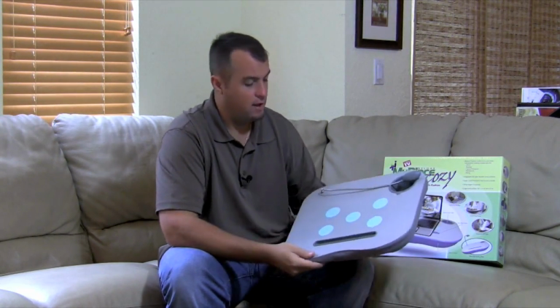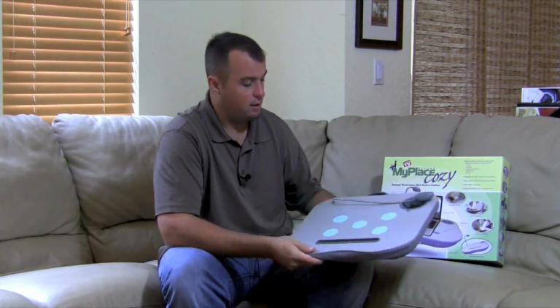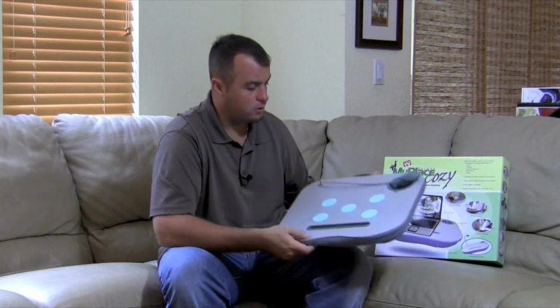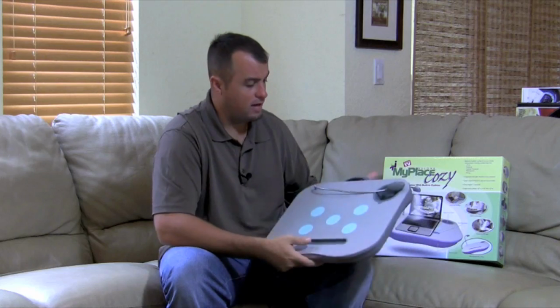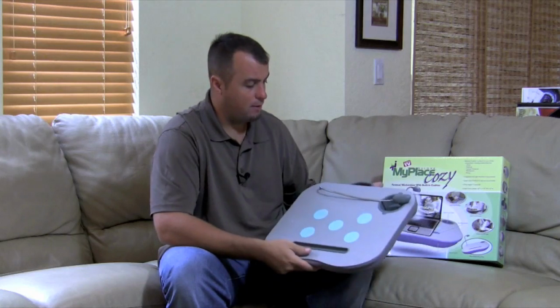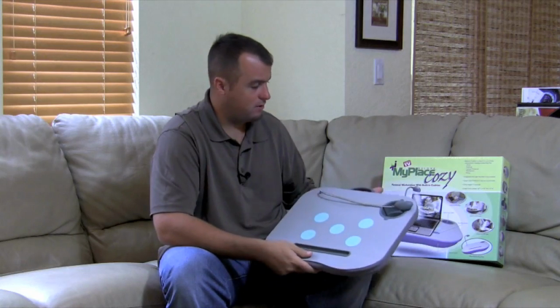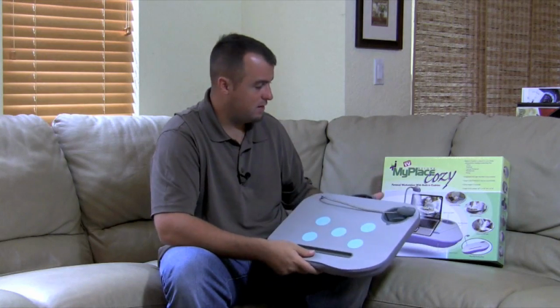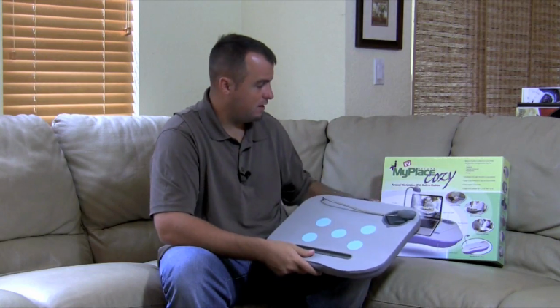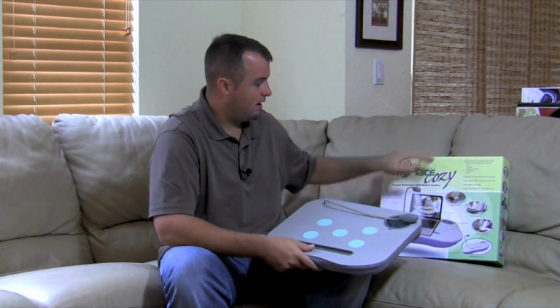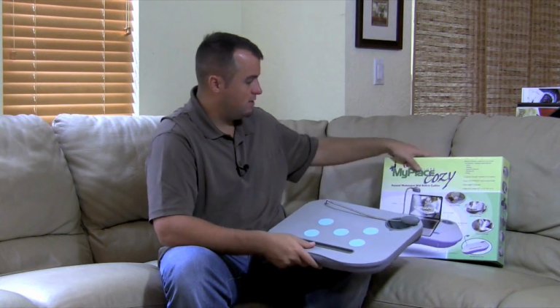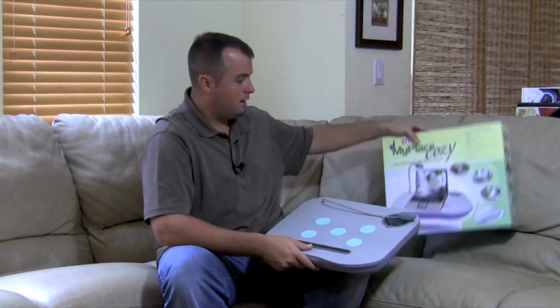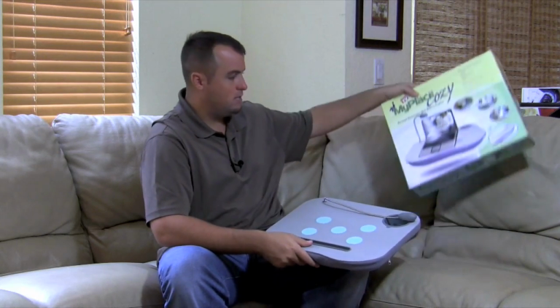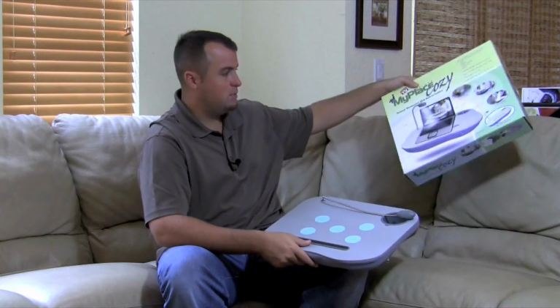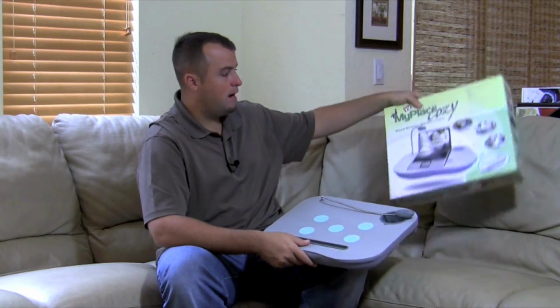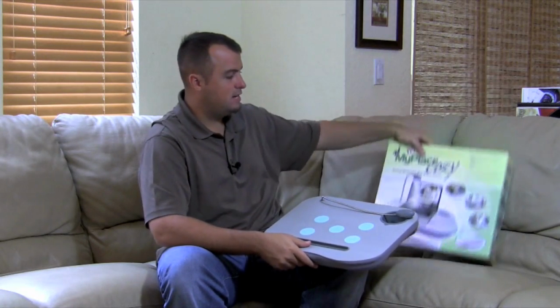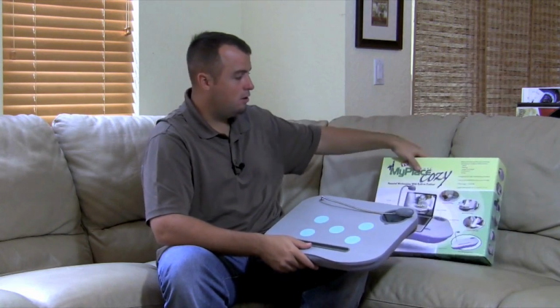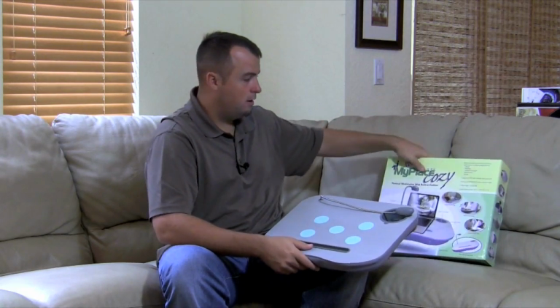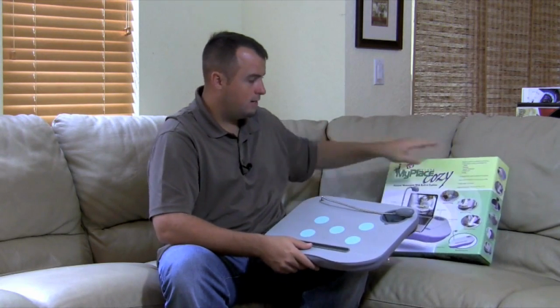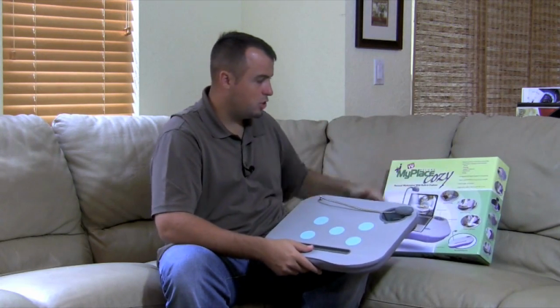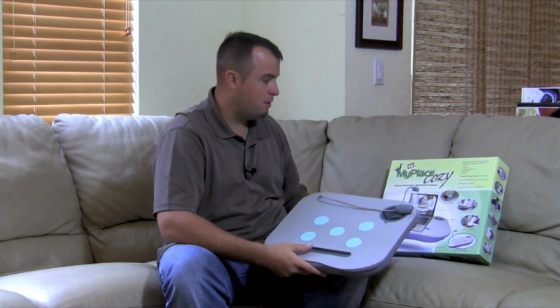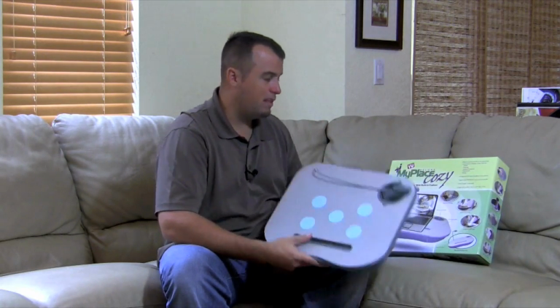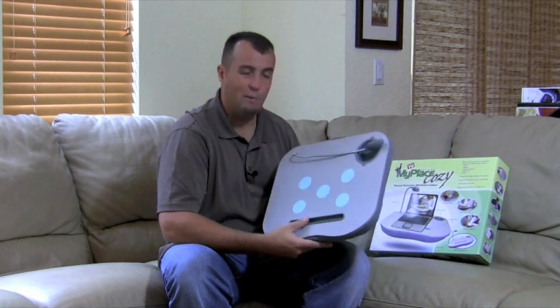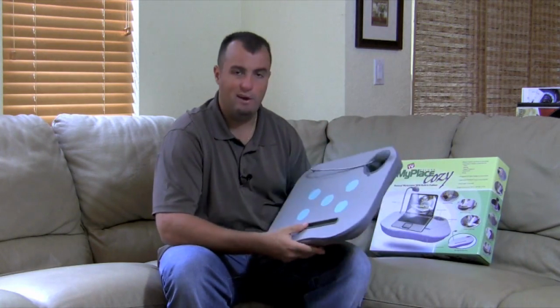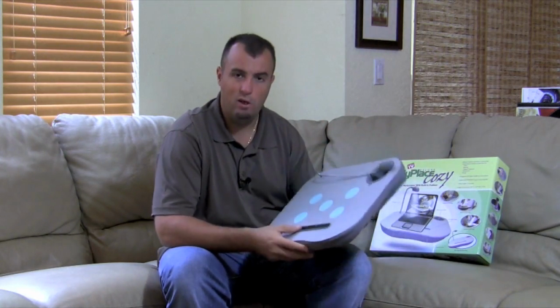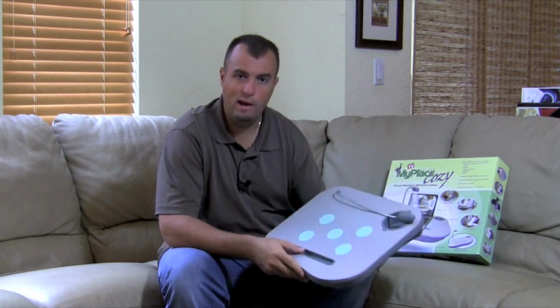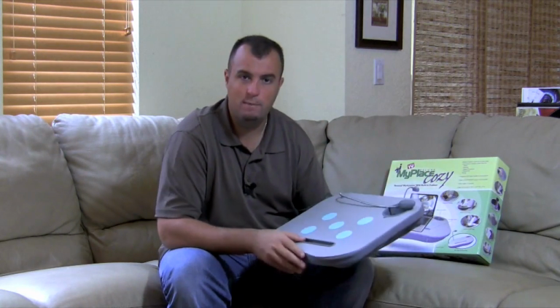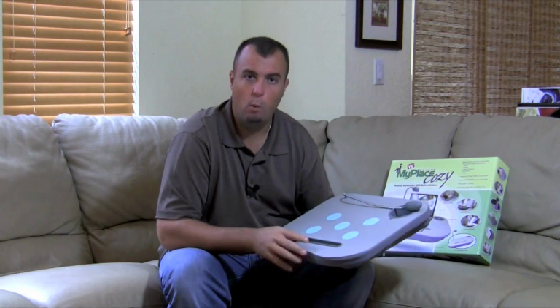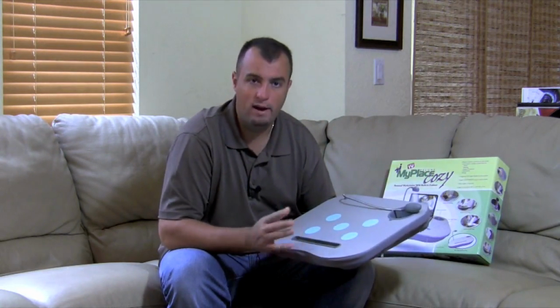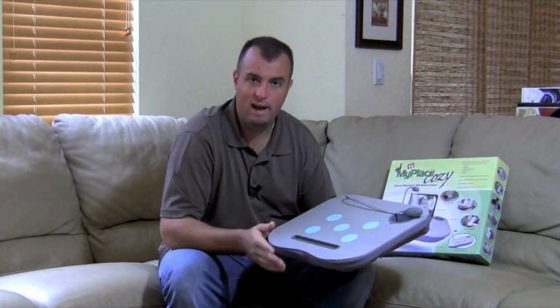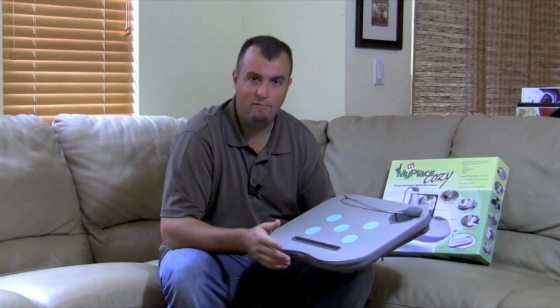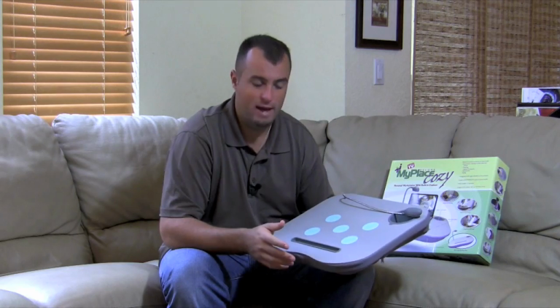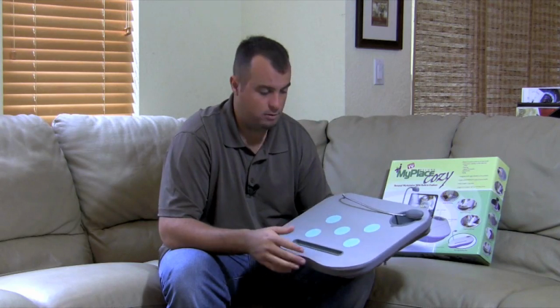Here's what you're going to get when you receive the kit. Obviously it comes in this box here. It's extremely lightweight — it only weighs about one and a half pounds.